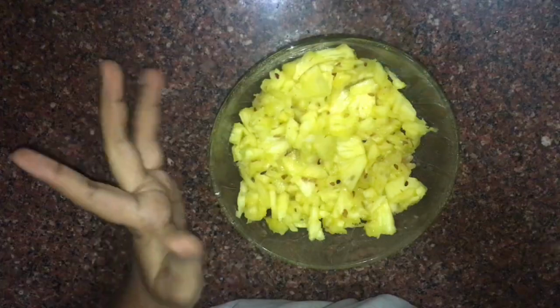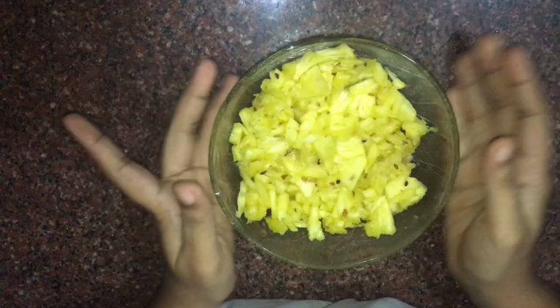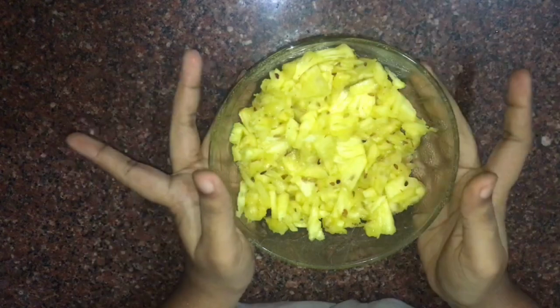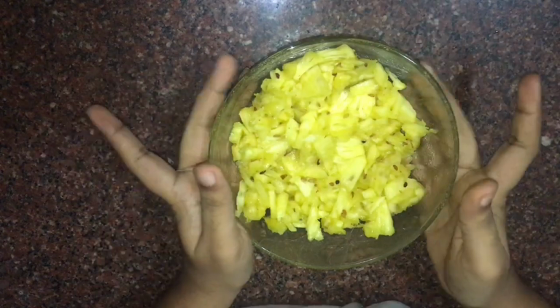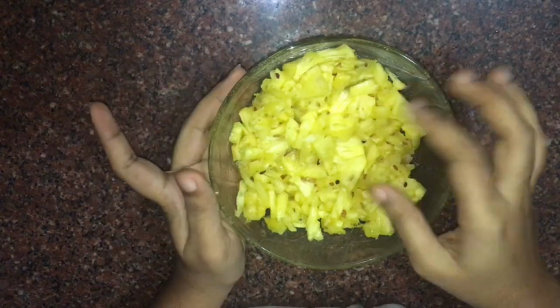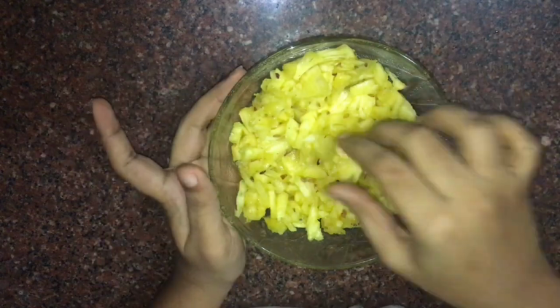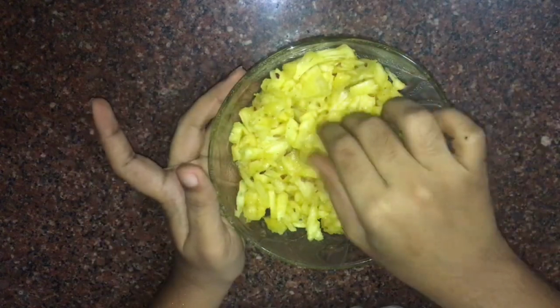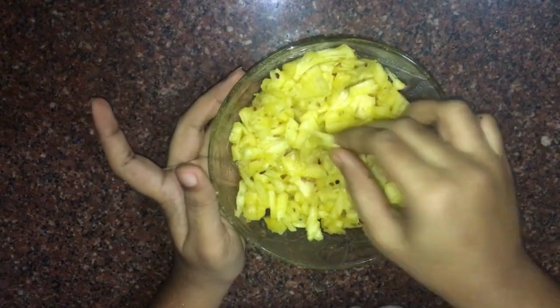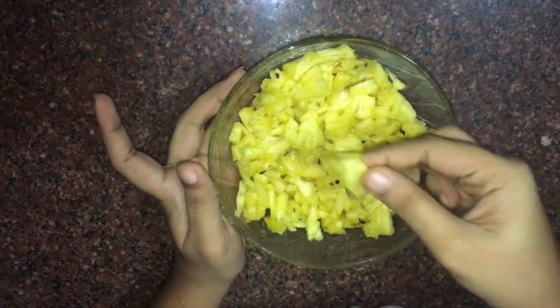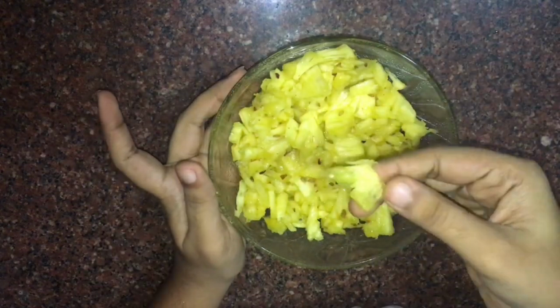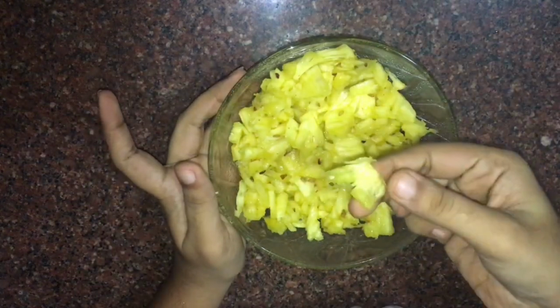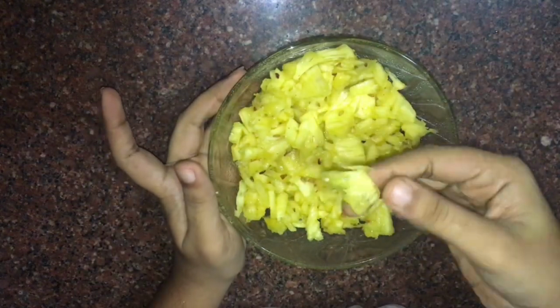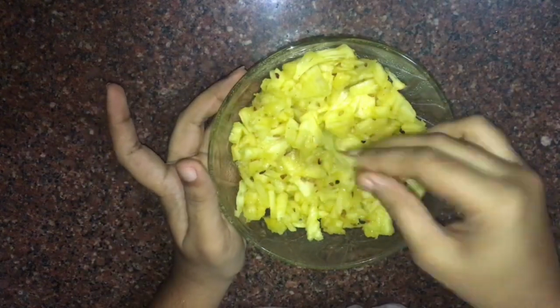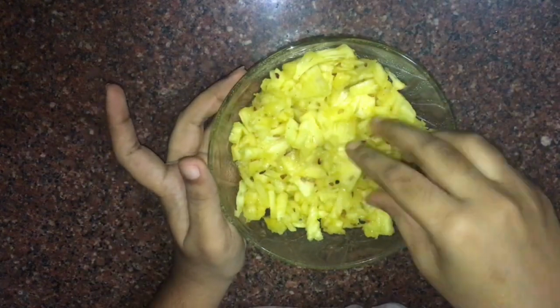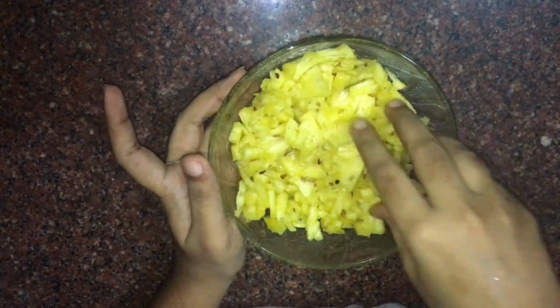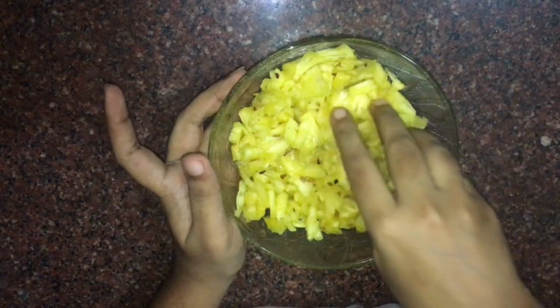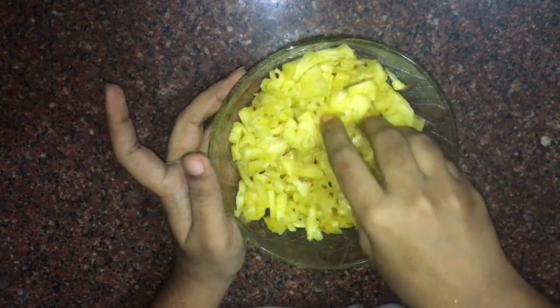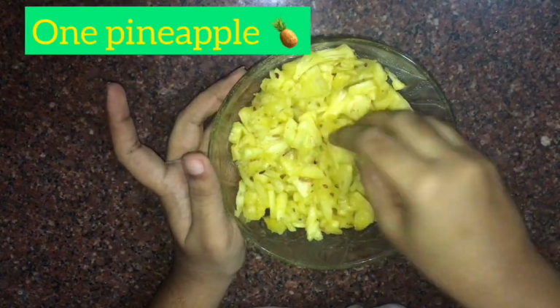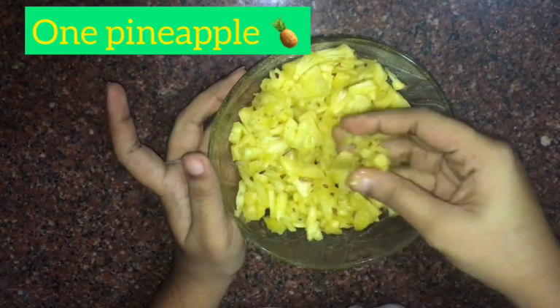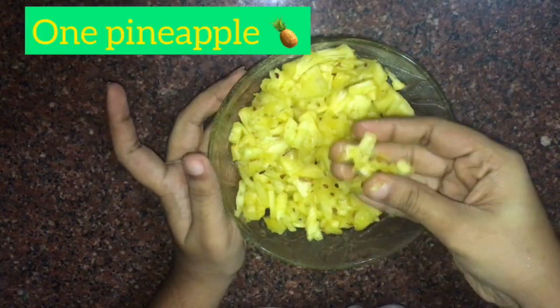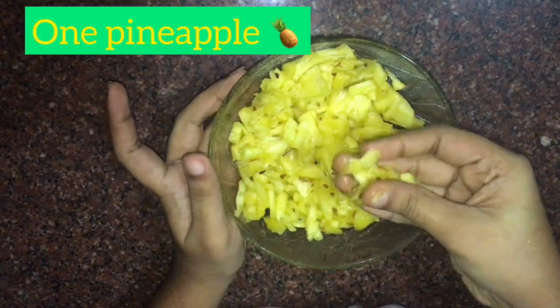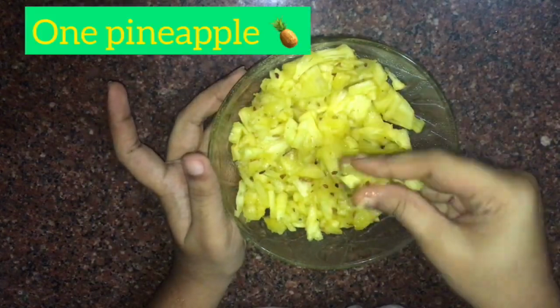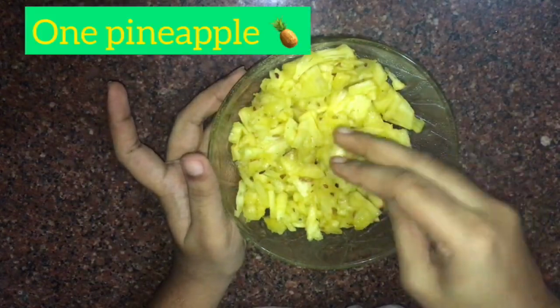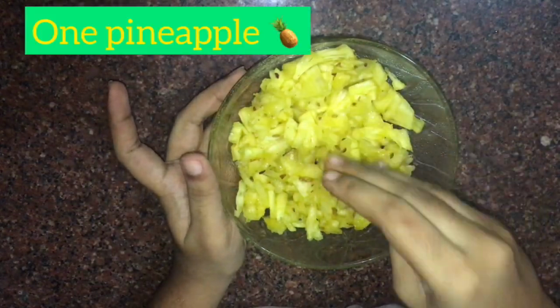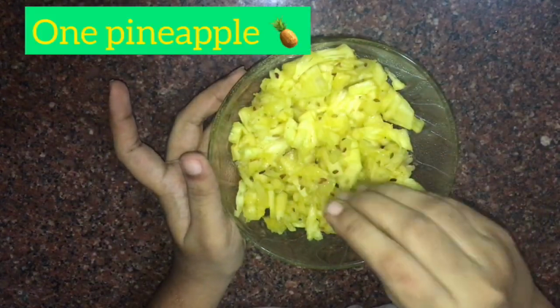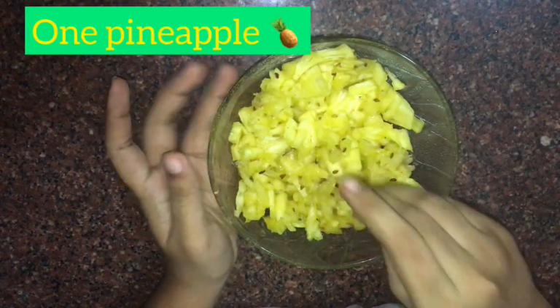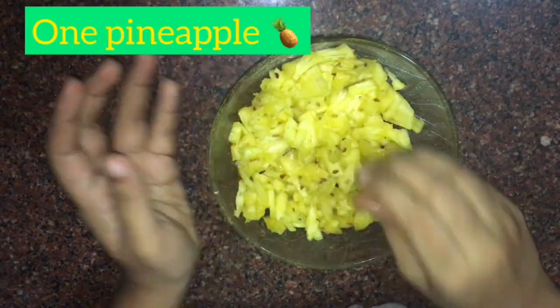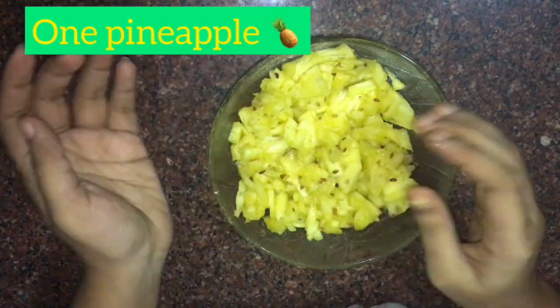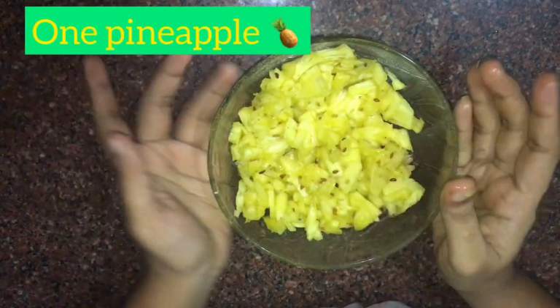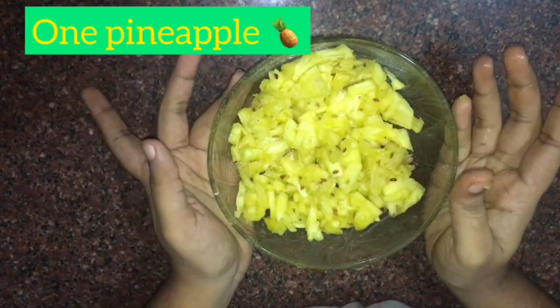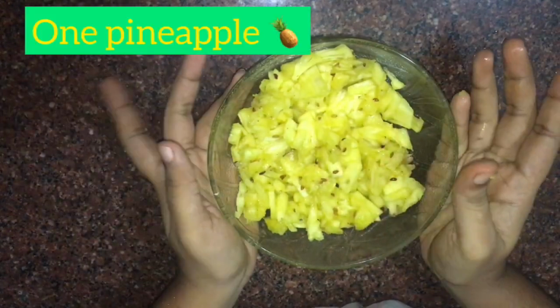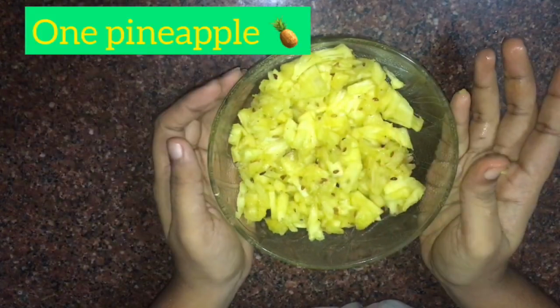We want to add pineapple. If you want to add pineapple, you can add a pineapple.